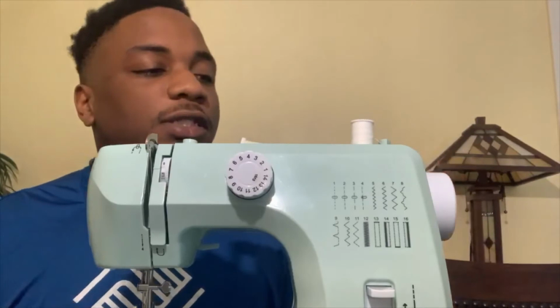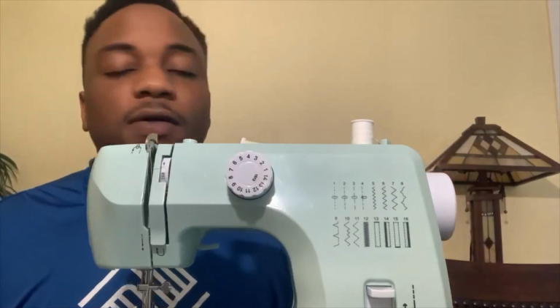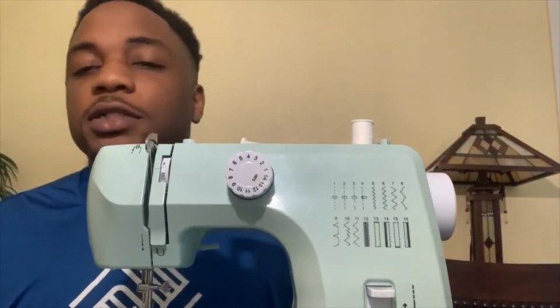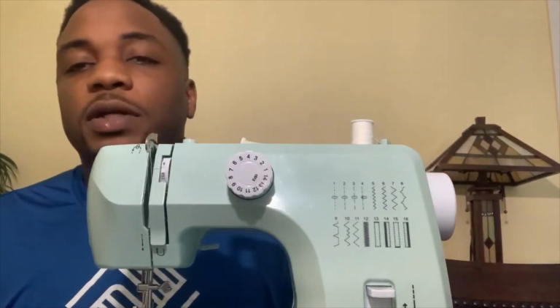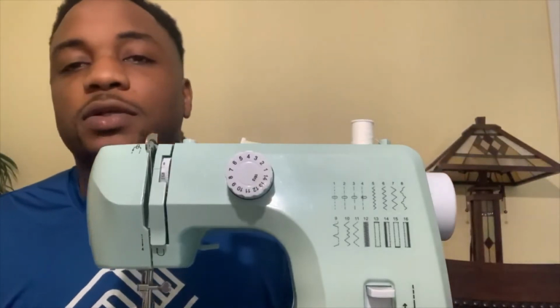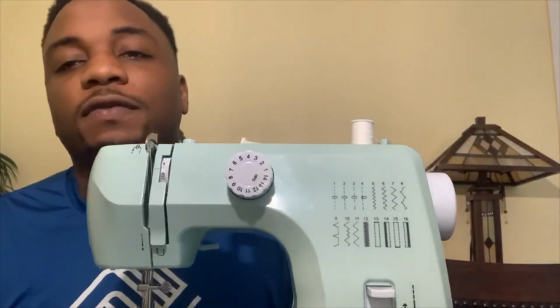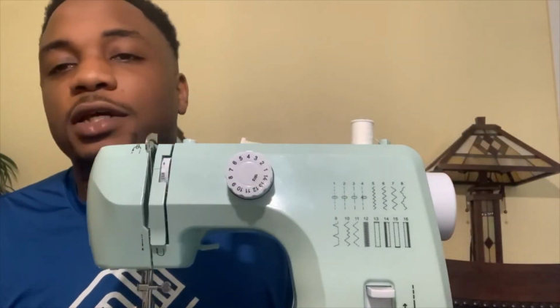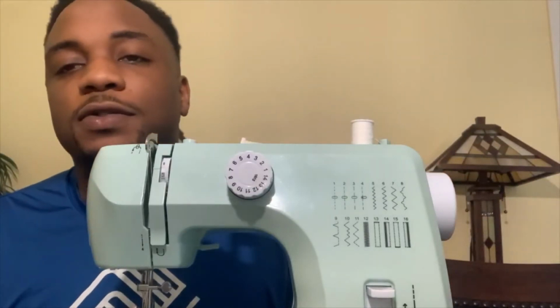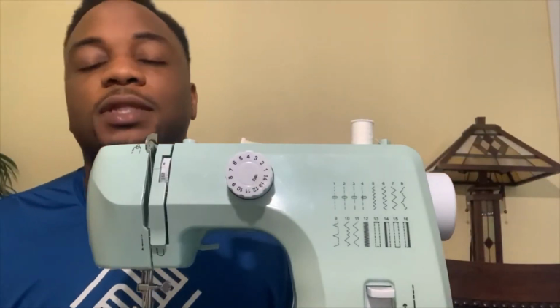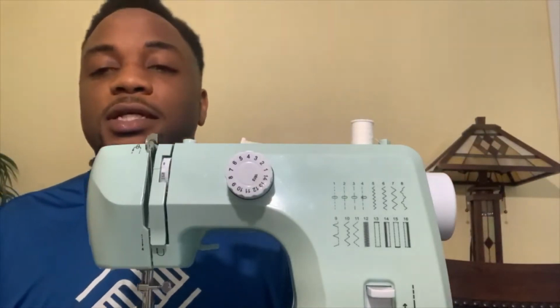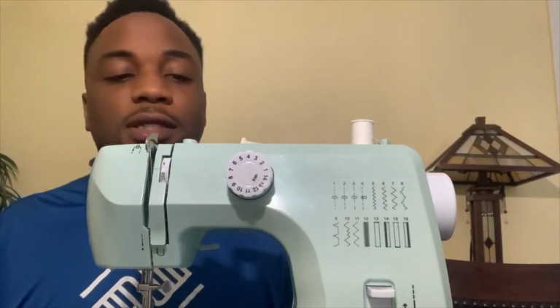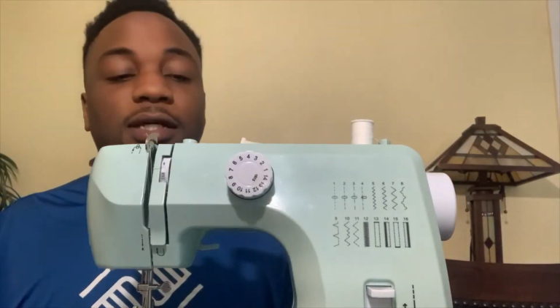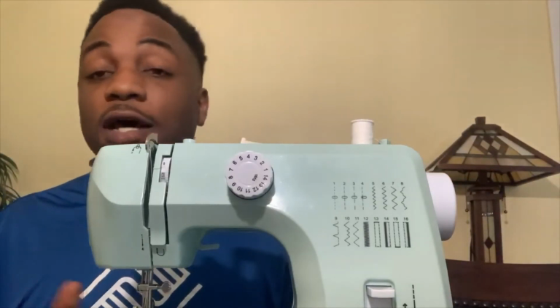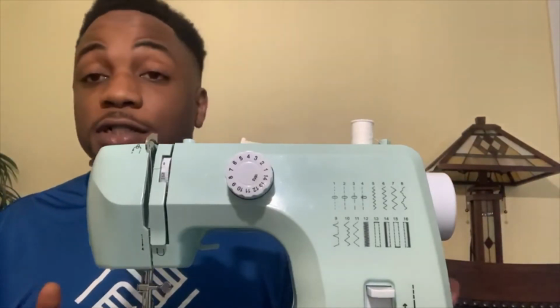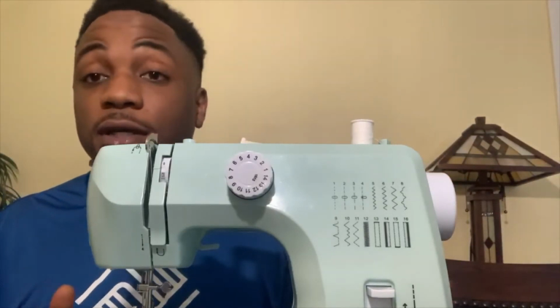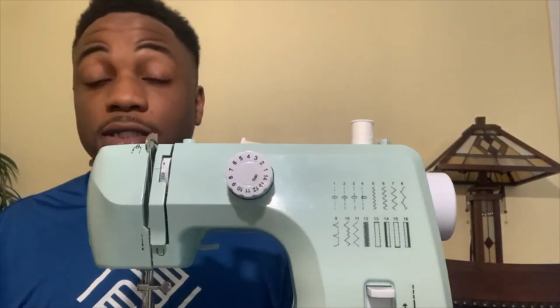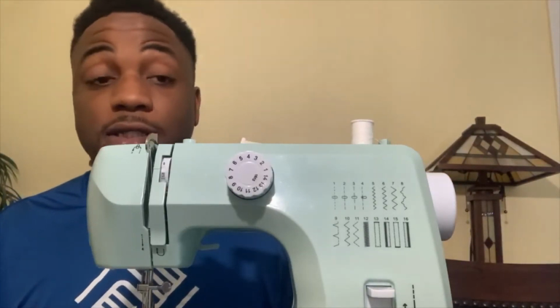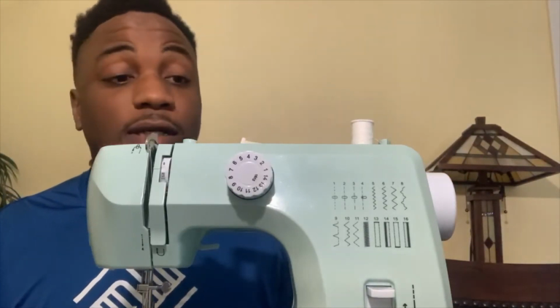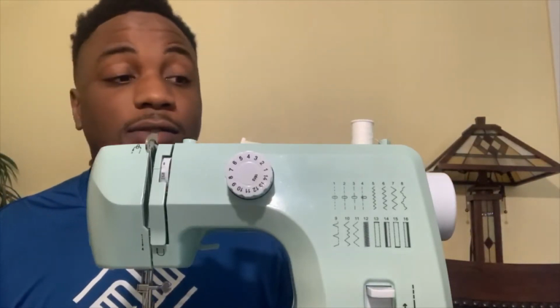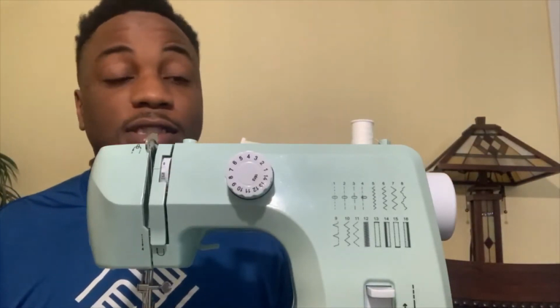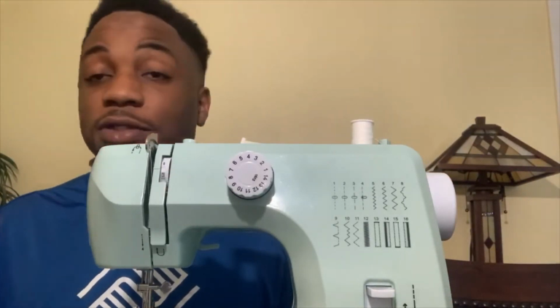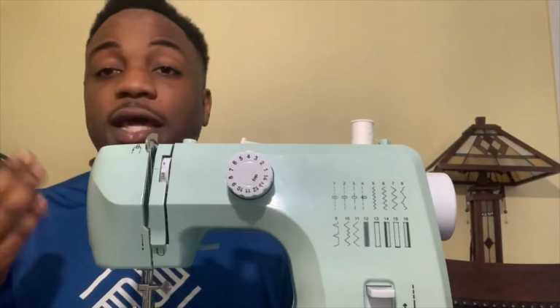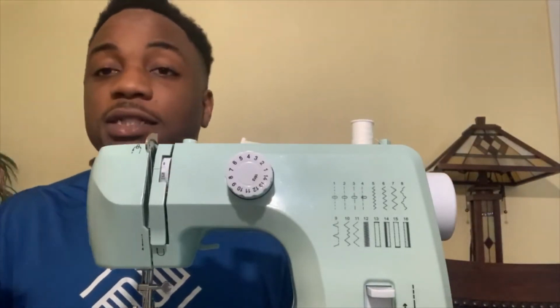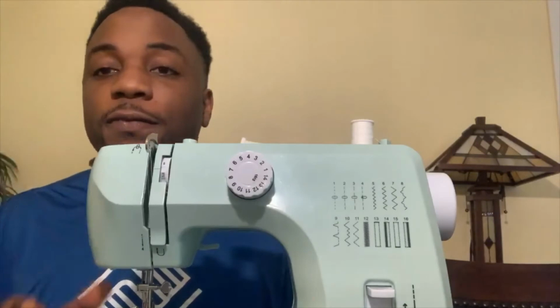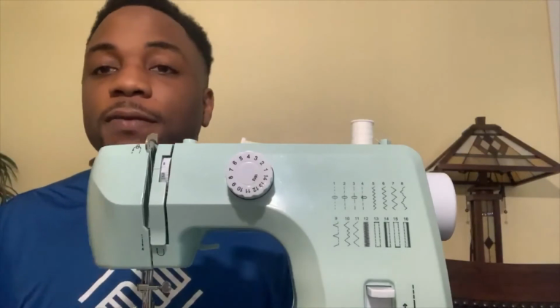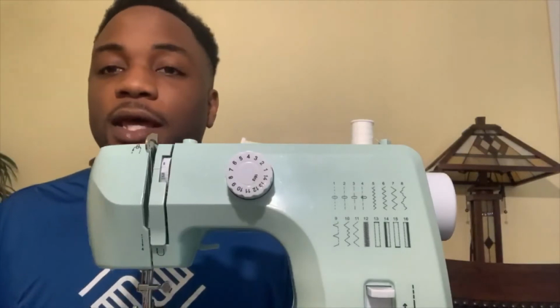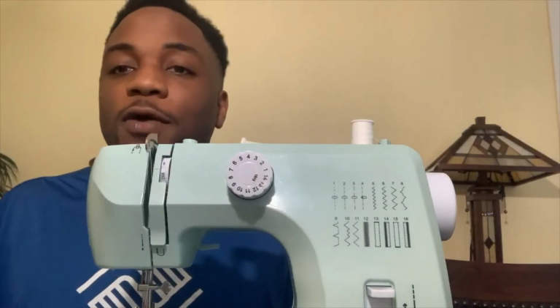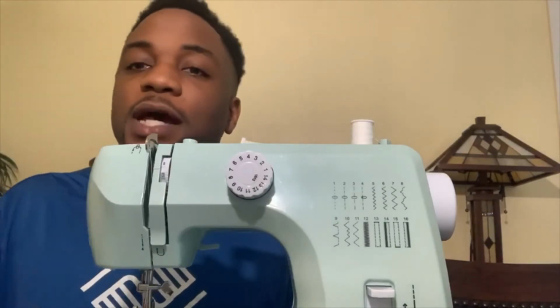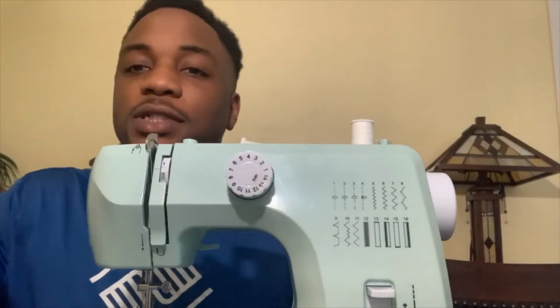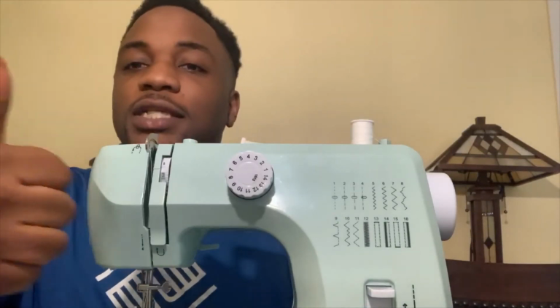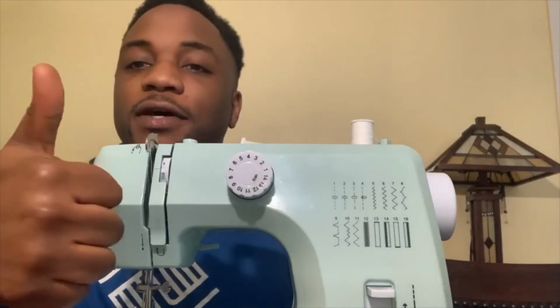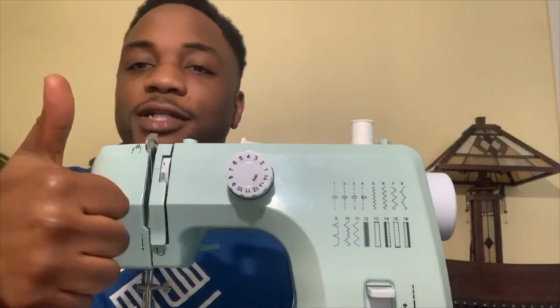Here's a quick short video of some things that I was sewing and the seamstress that actually helped me. I hope you guys are staying safe out there.